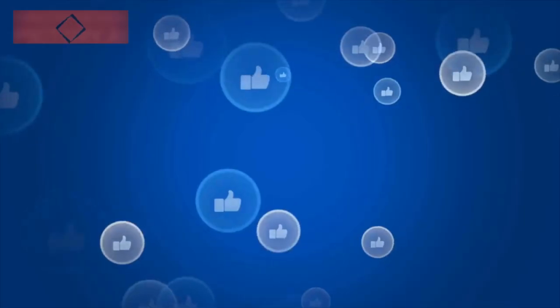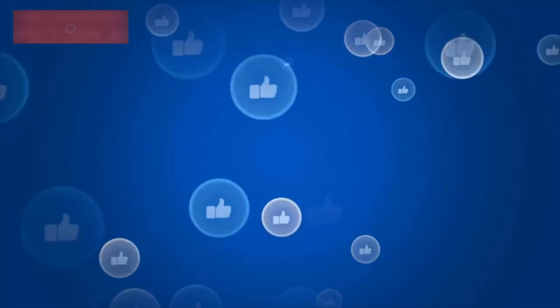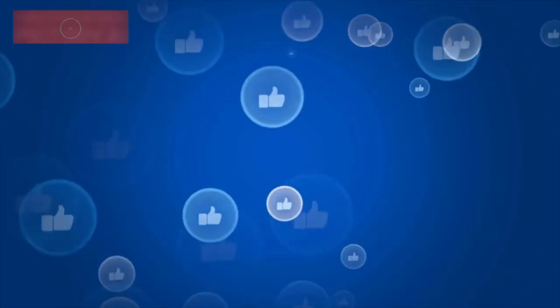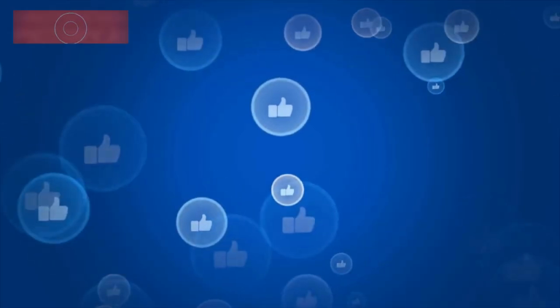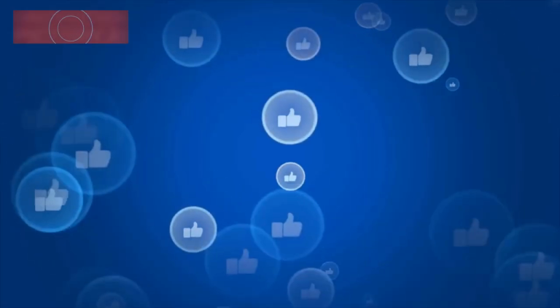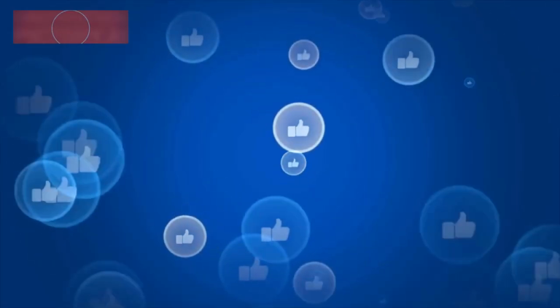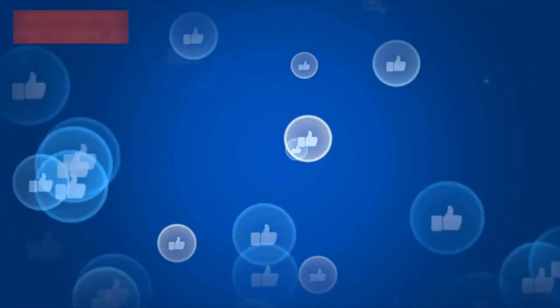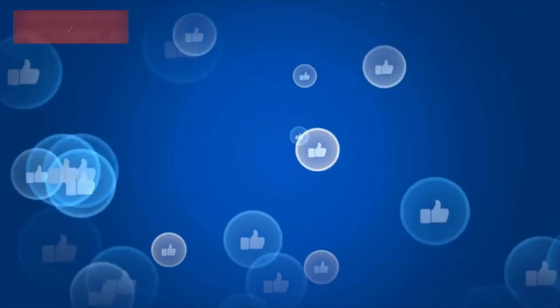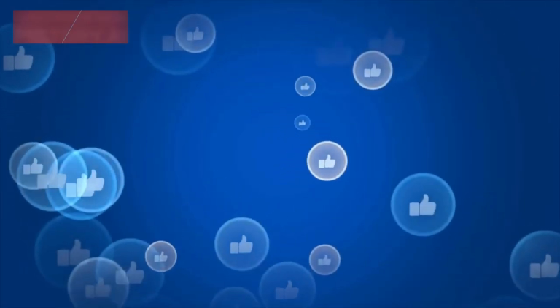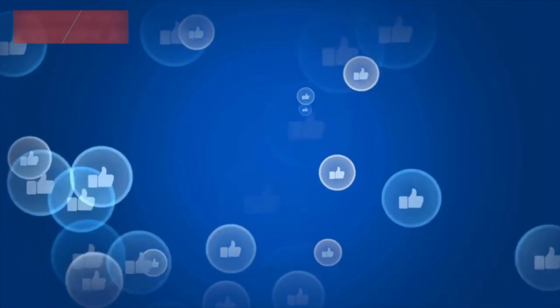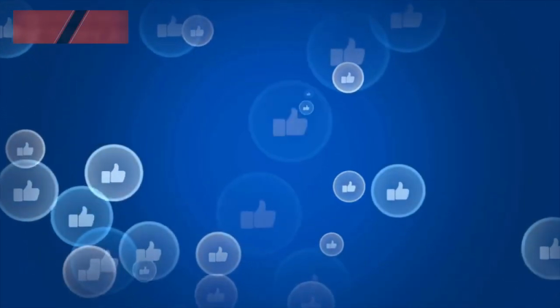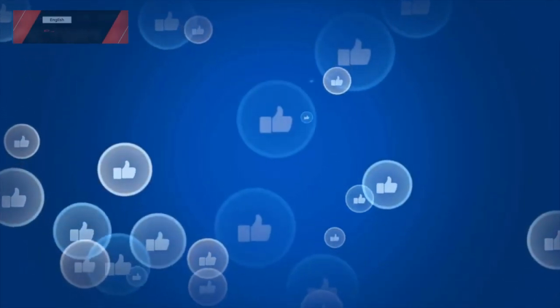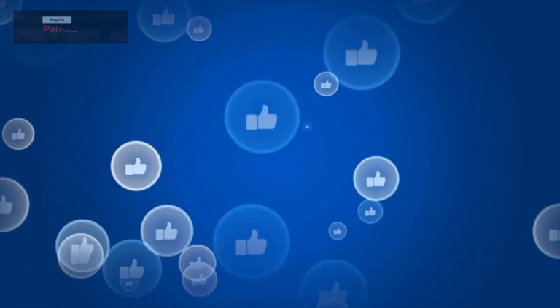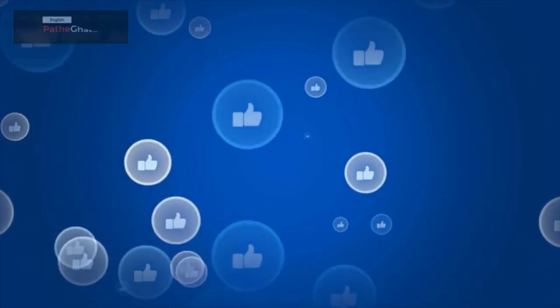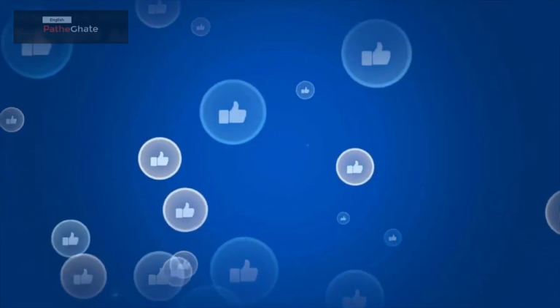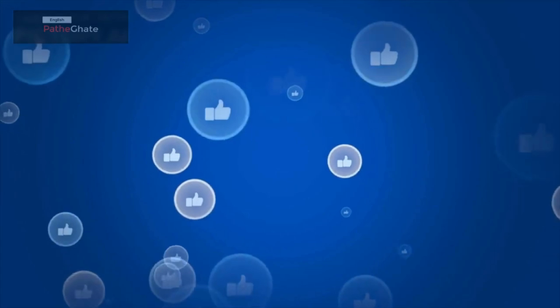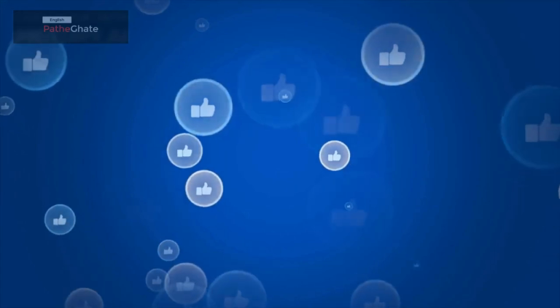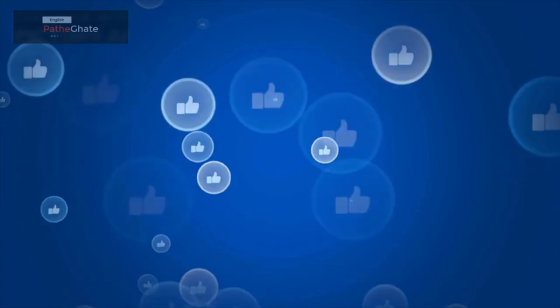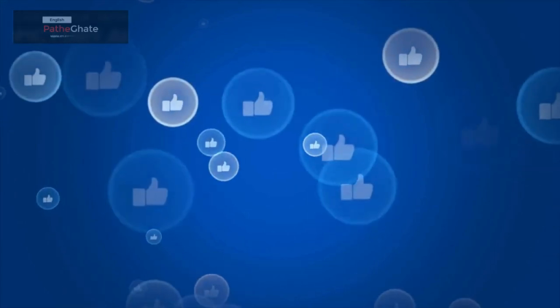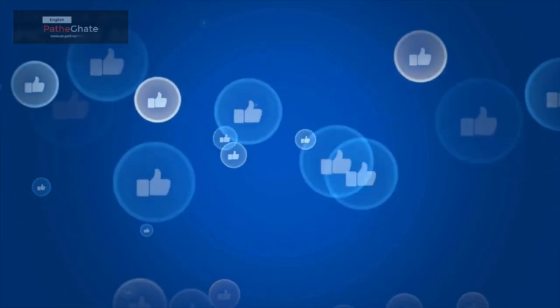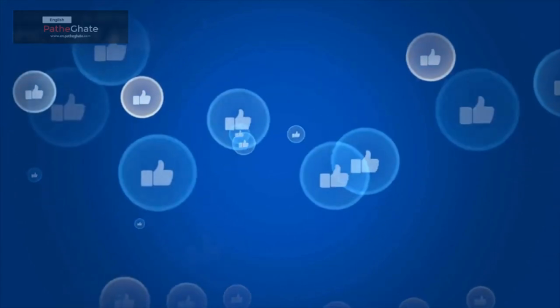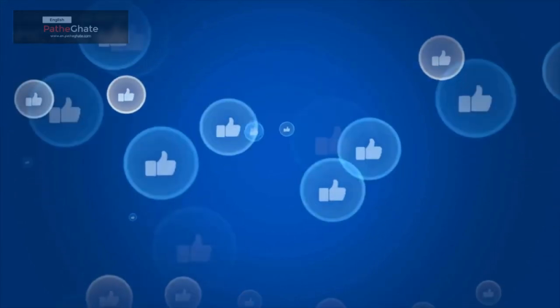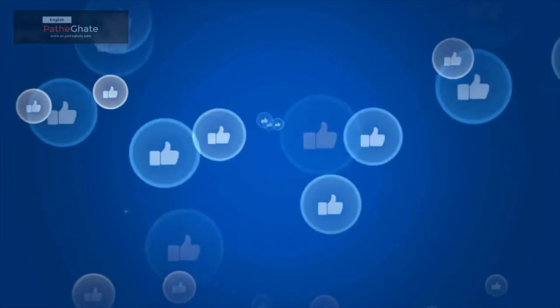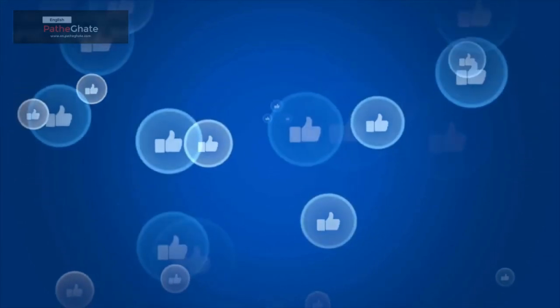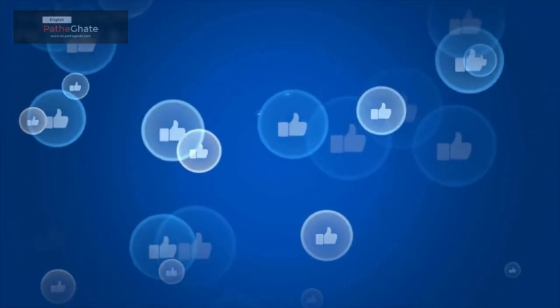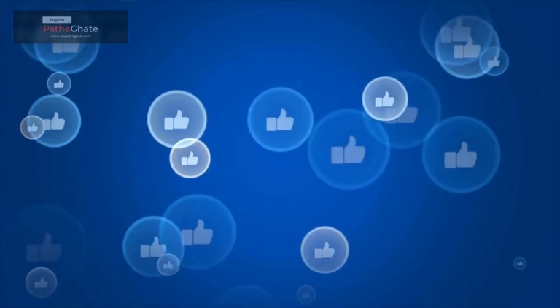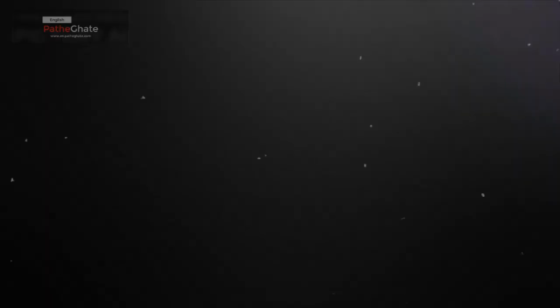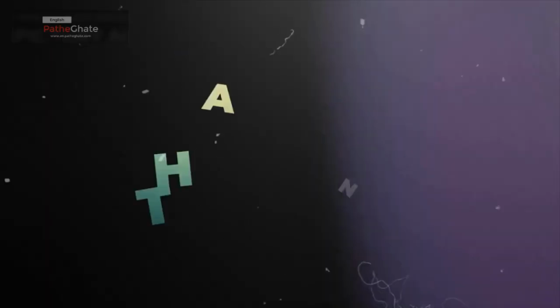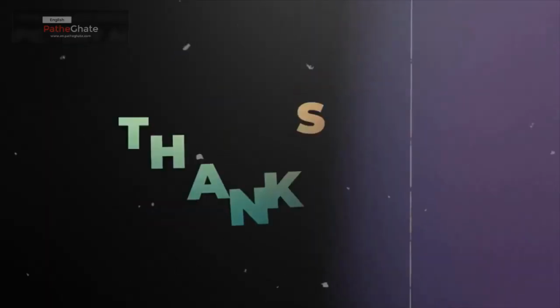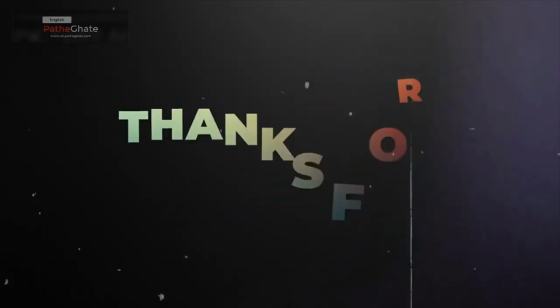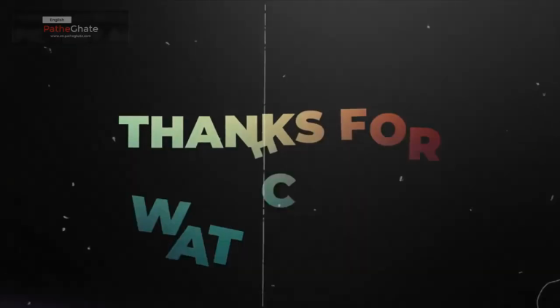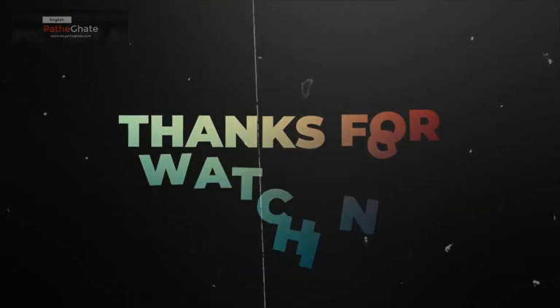If you enjoyed this video, please give it a thumbs up and subscribe to my channel for more content. Thanks for watching.